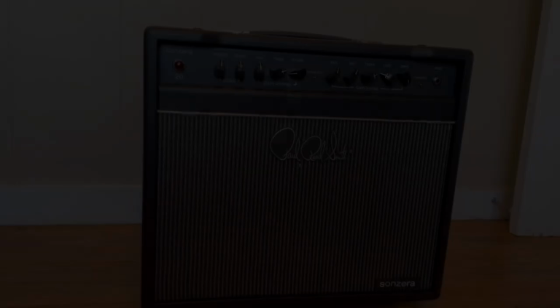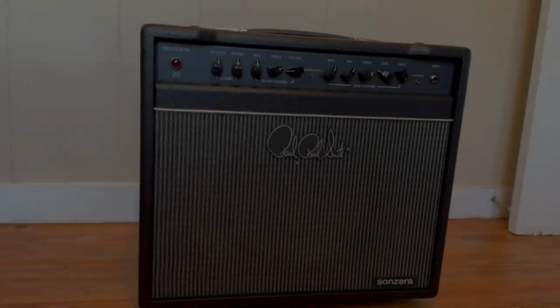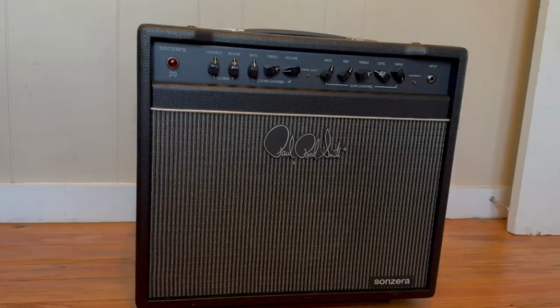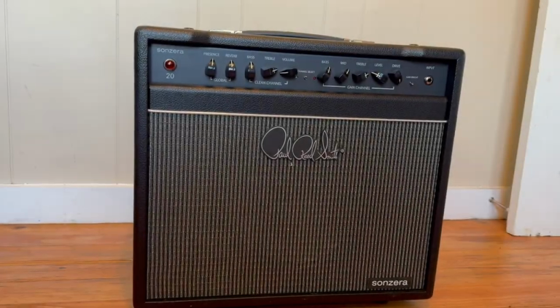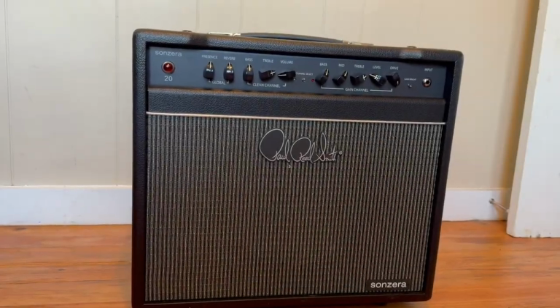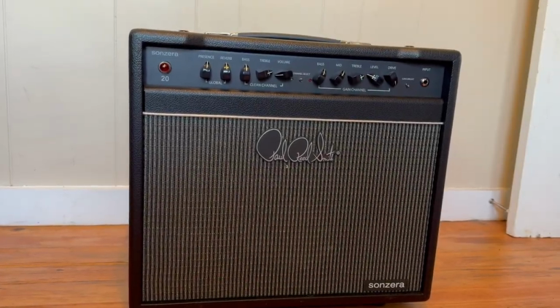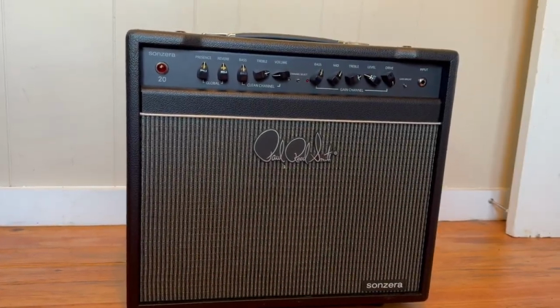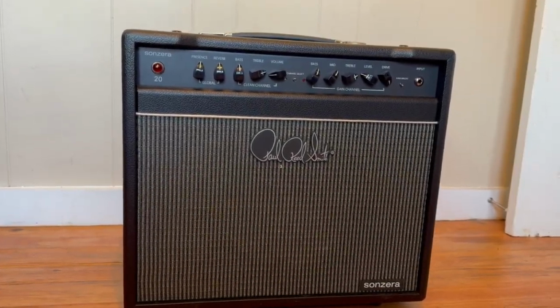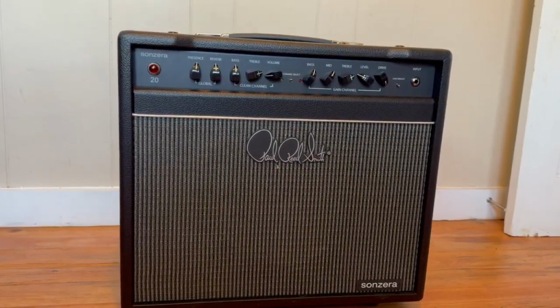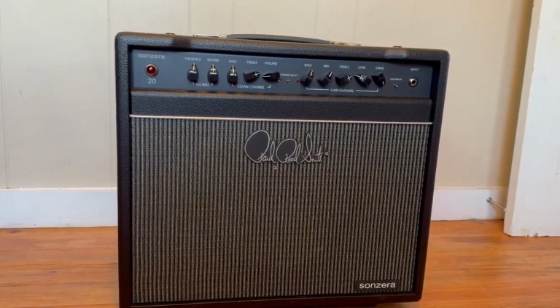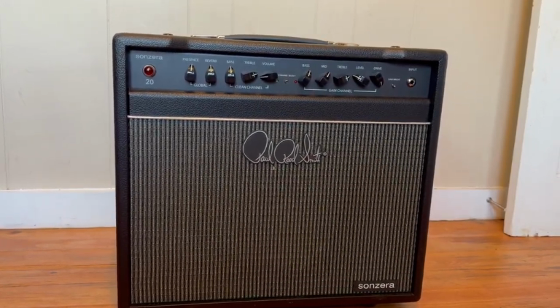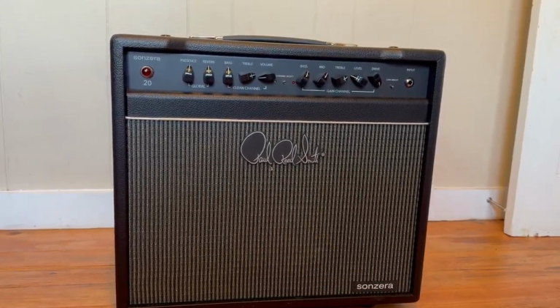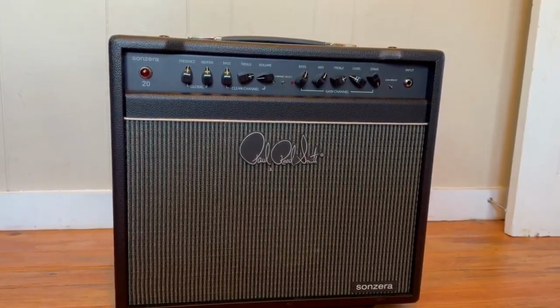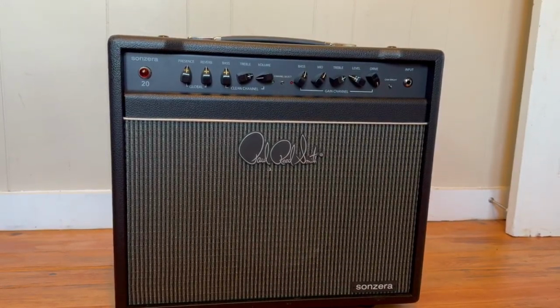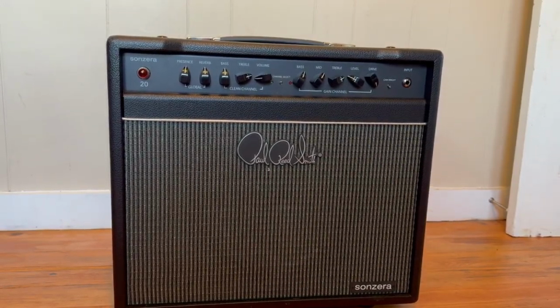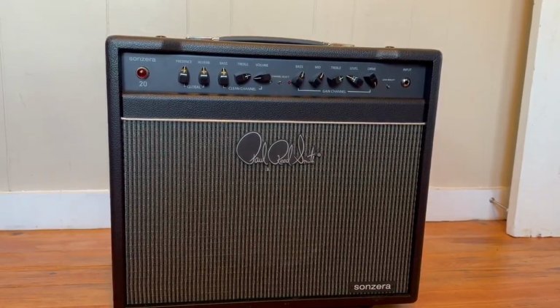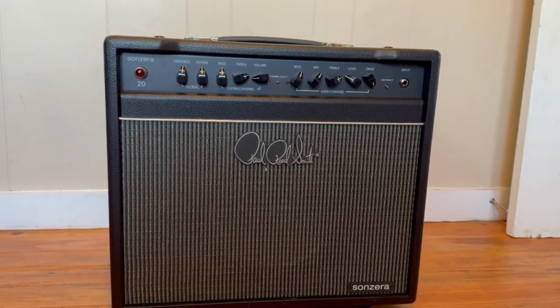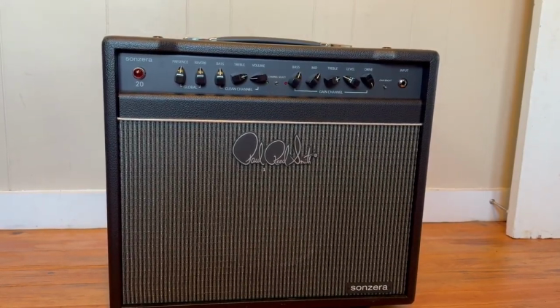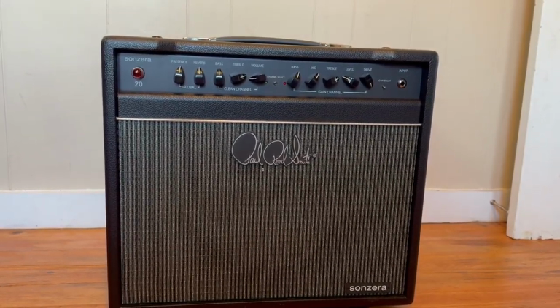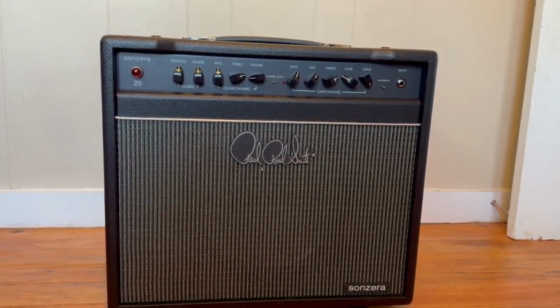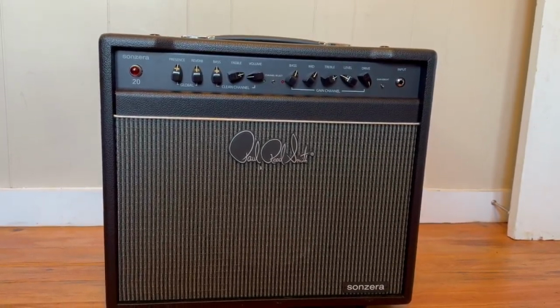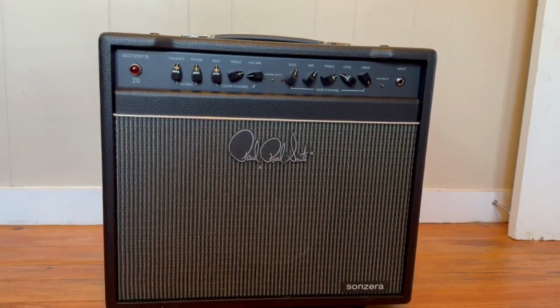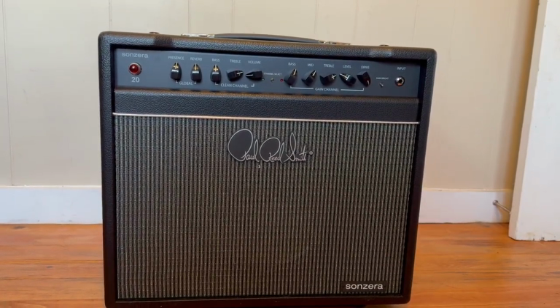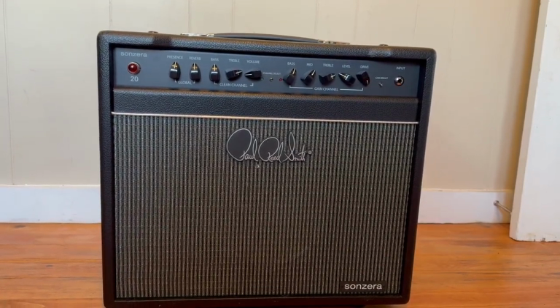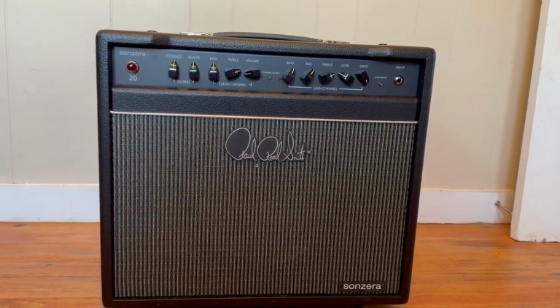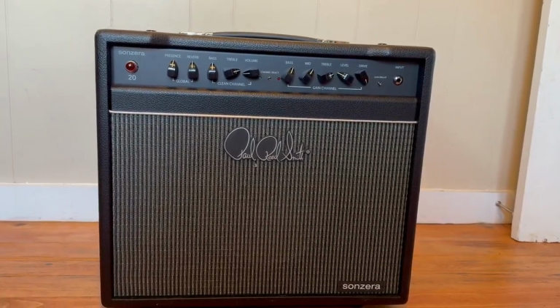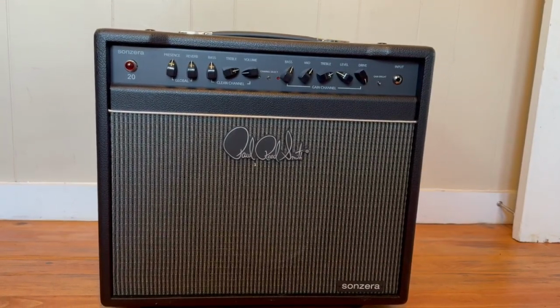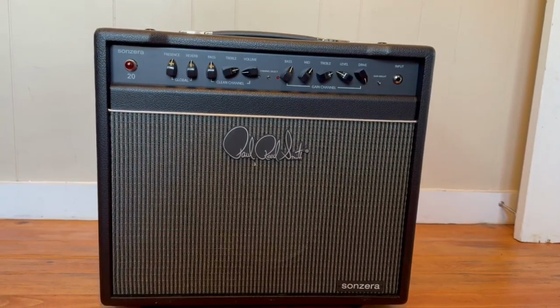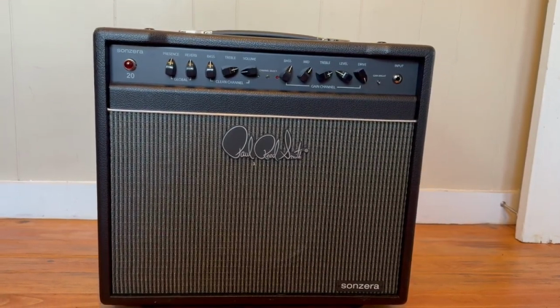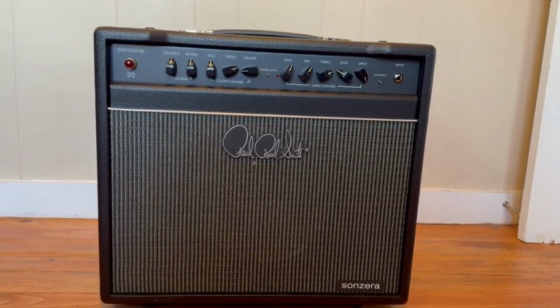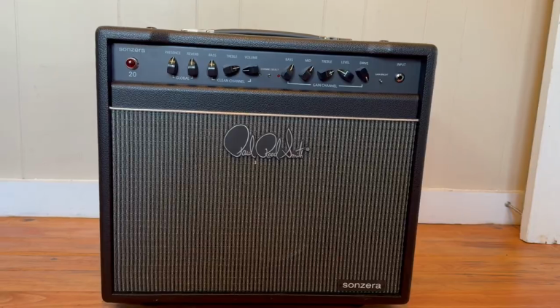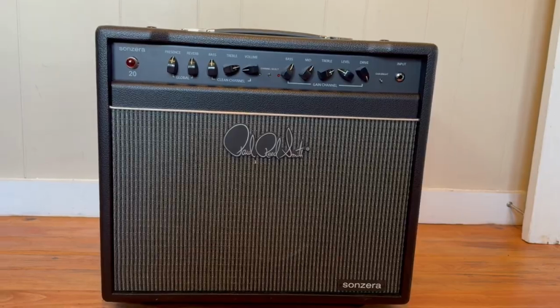I think this is the best bang for your buck amp that Paul Reed Smith makes.